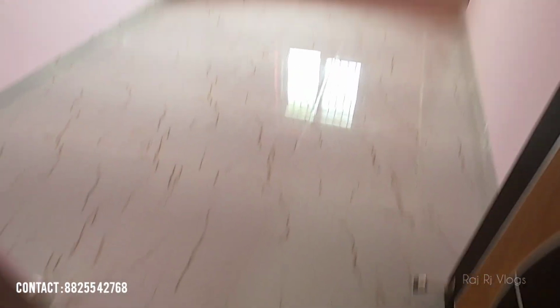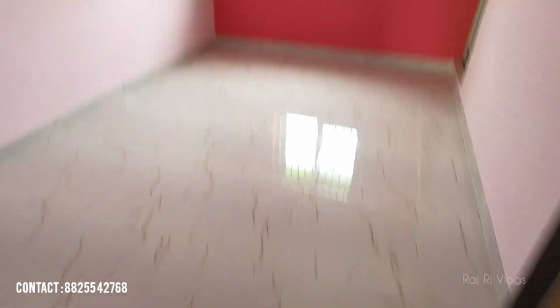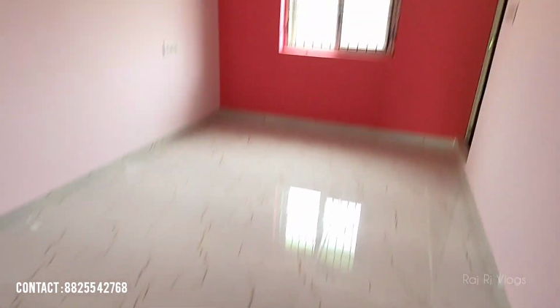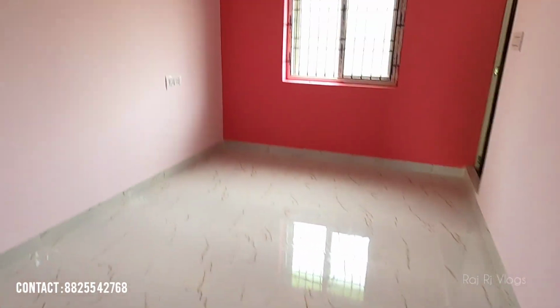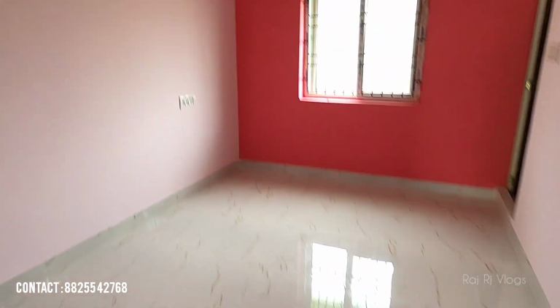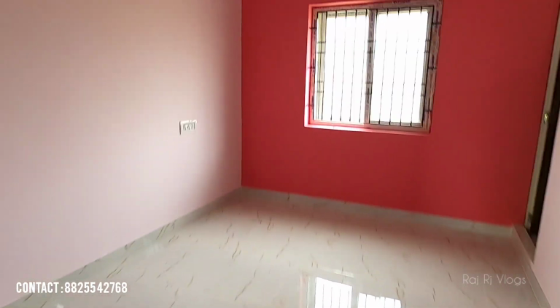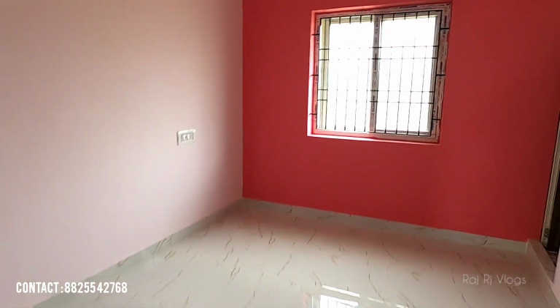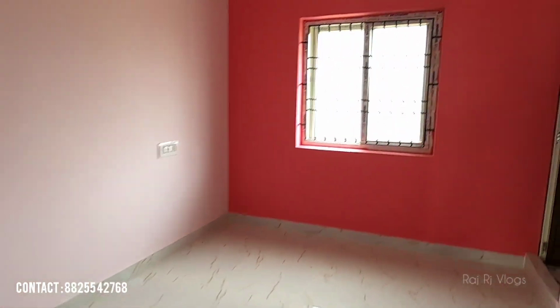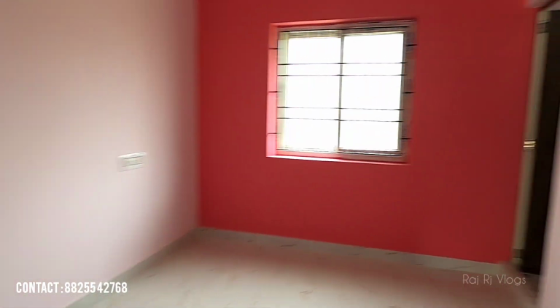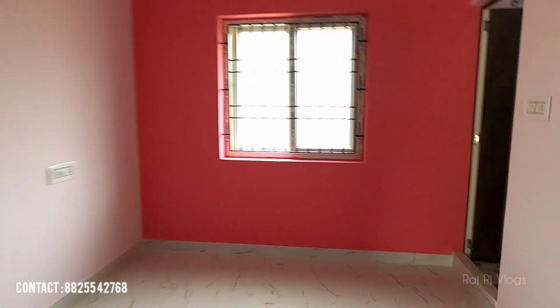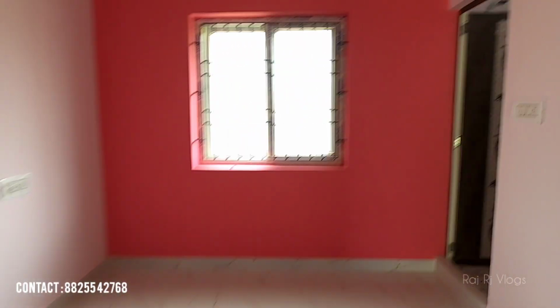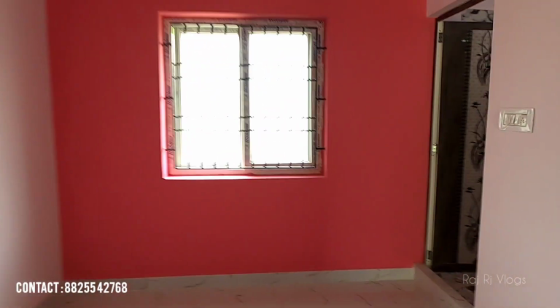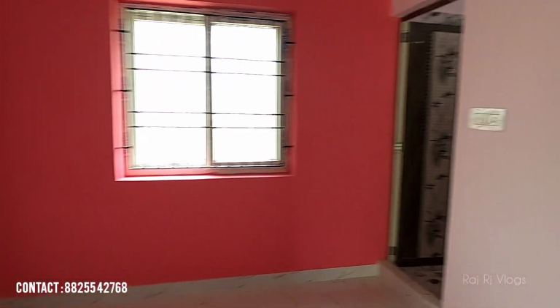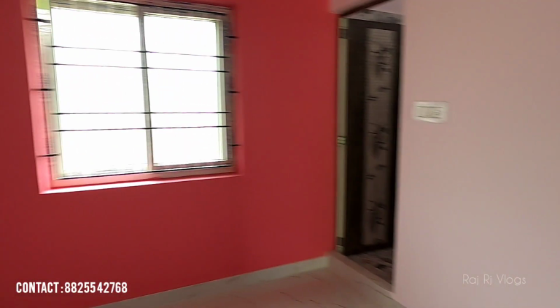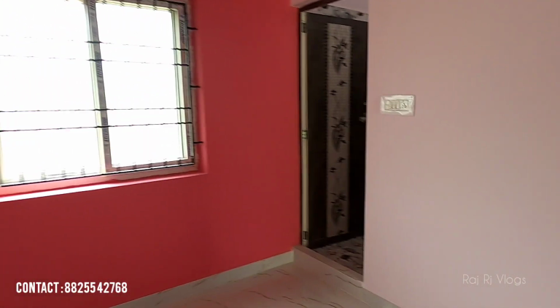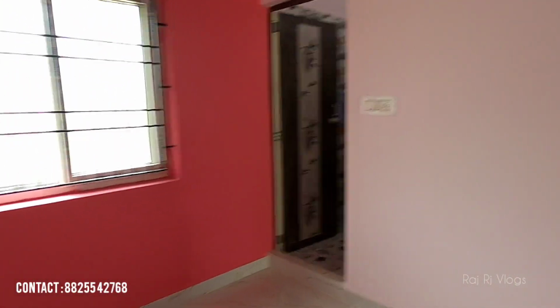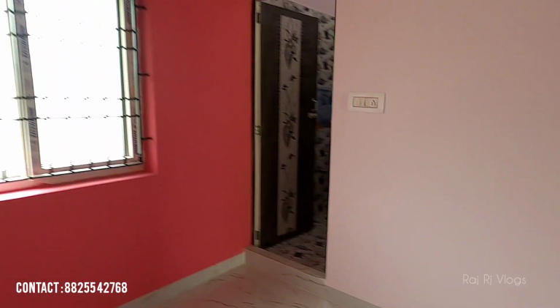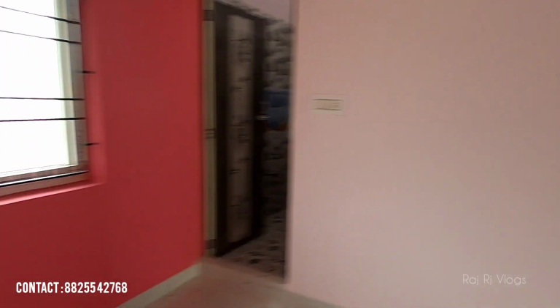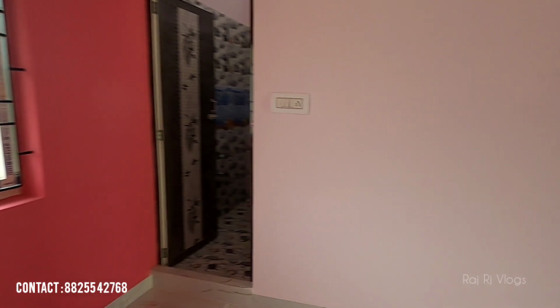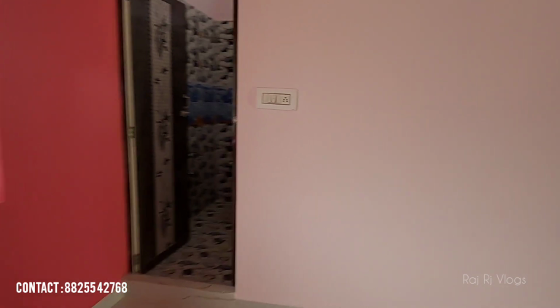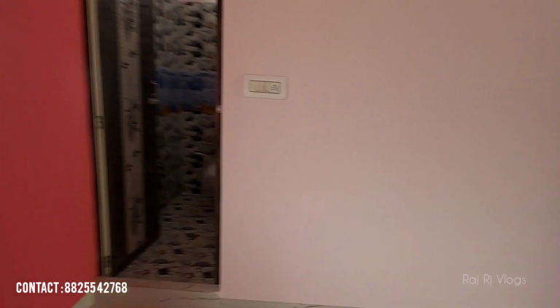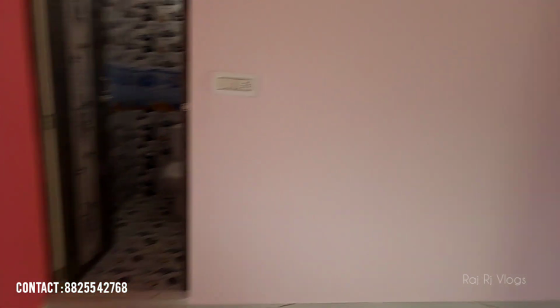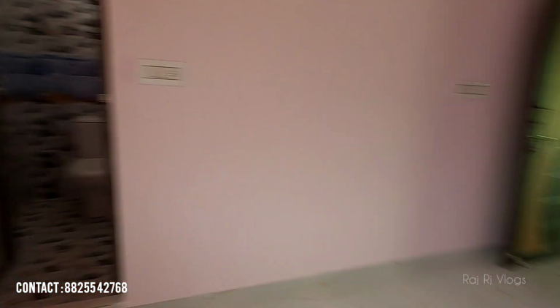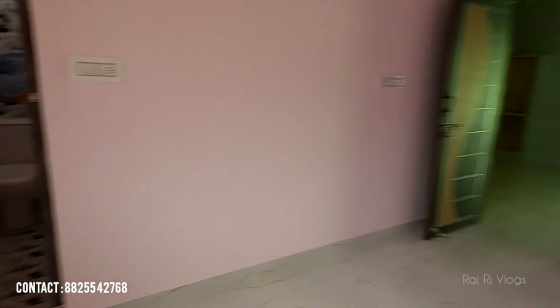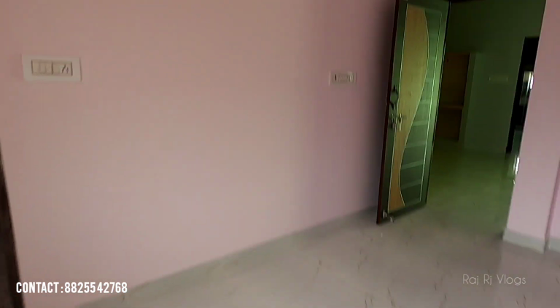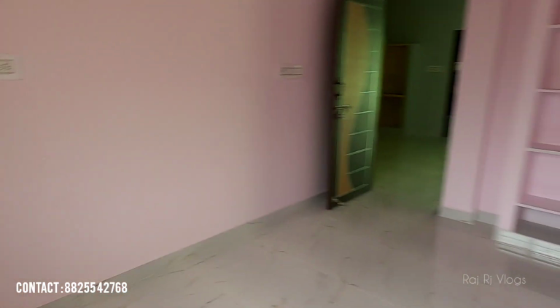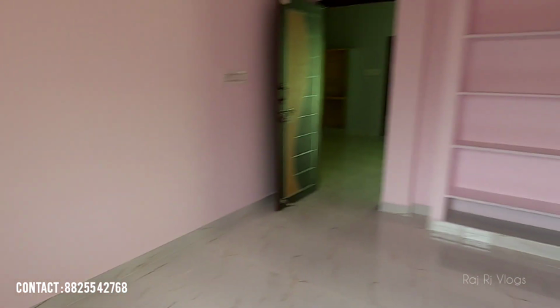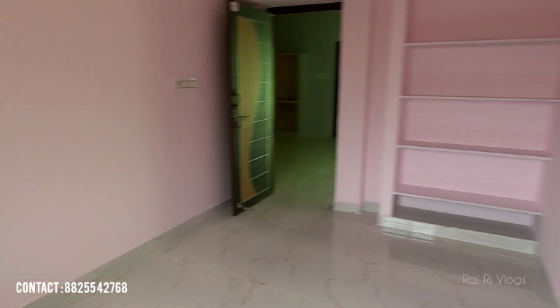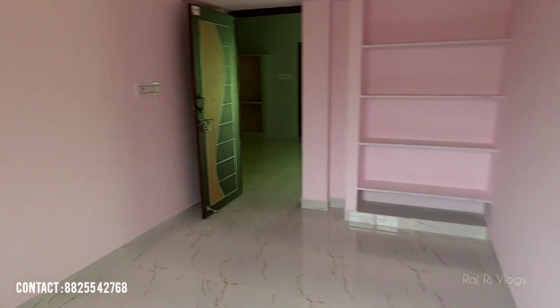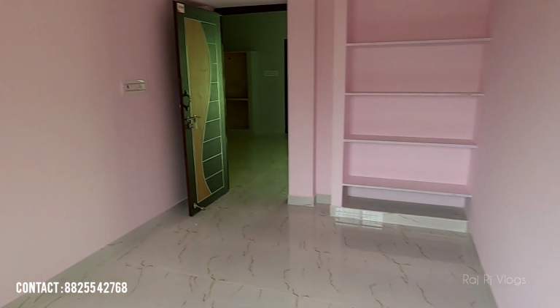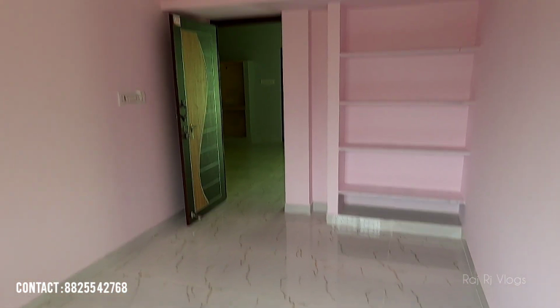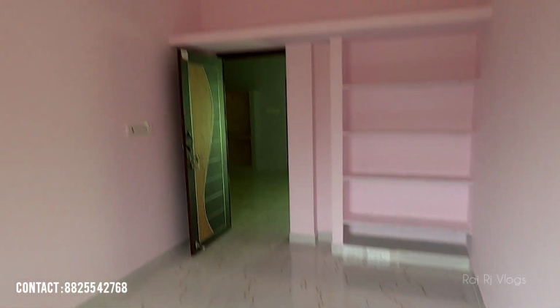In this master bedroom, there are walls, shelves, a loft, plus a window. There is one attached bathroom in this bedroom.